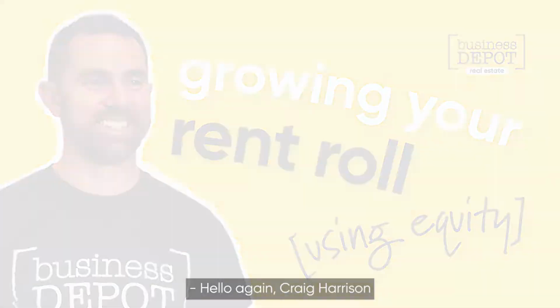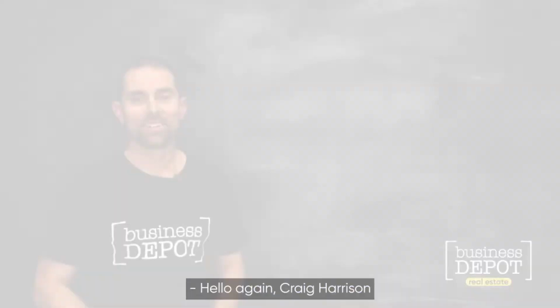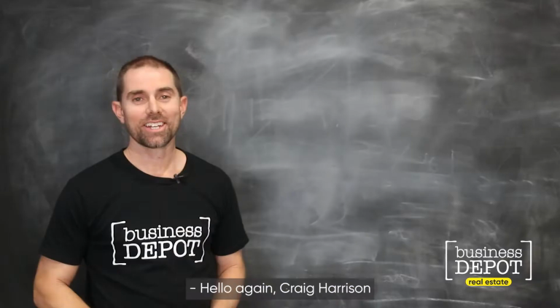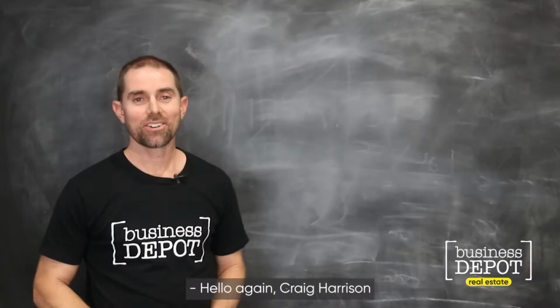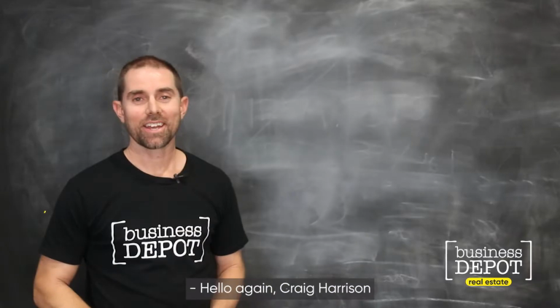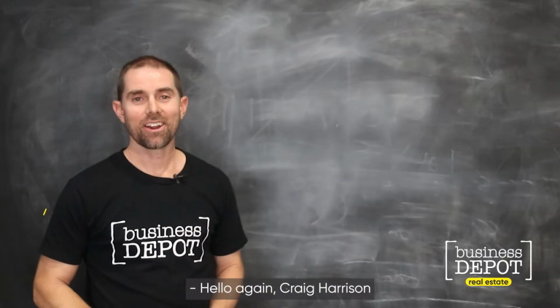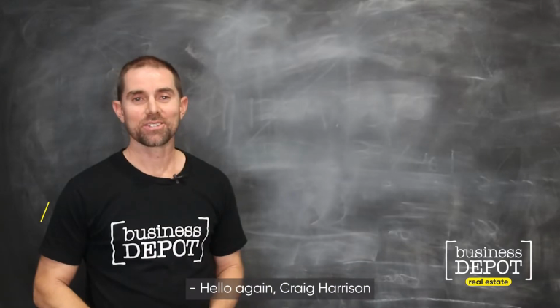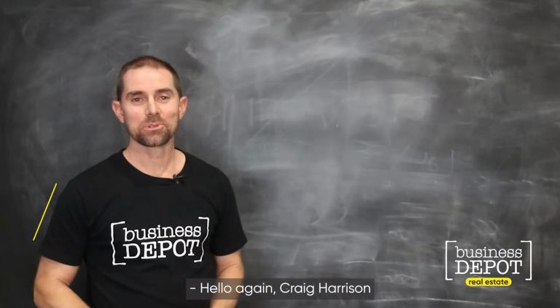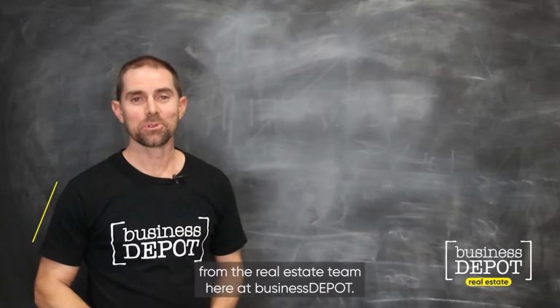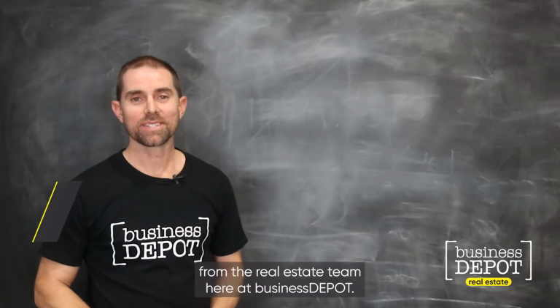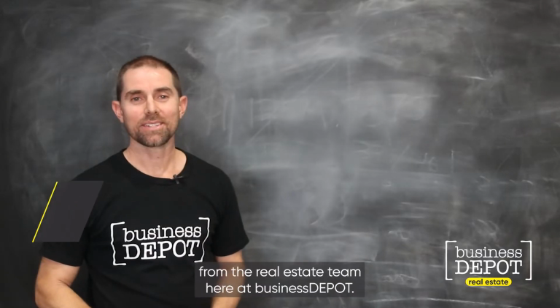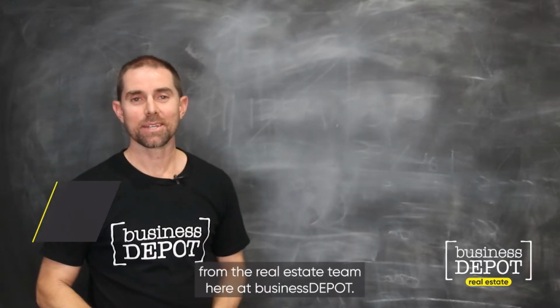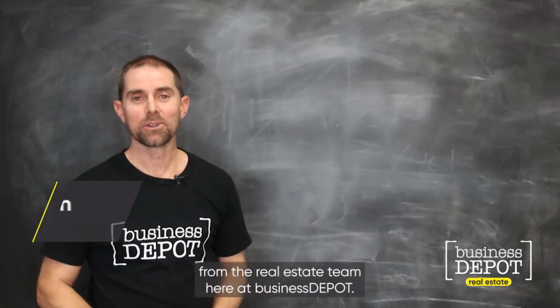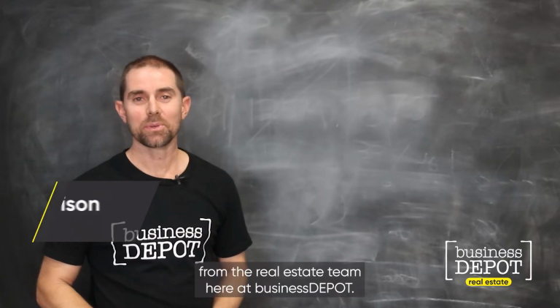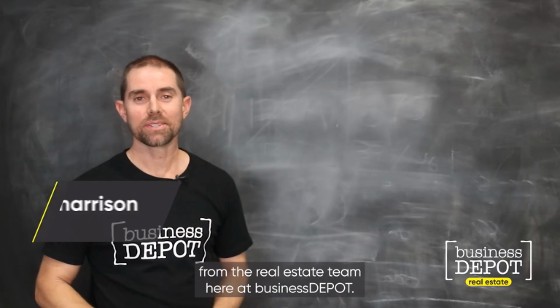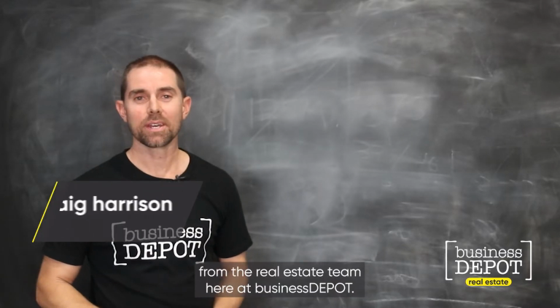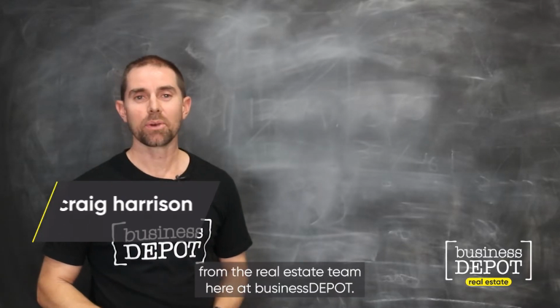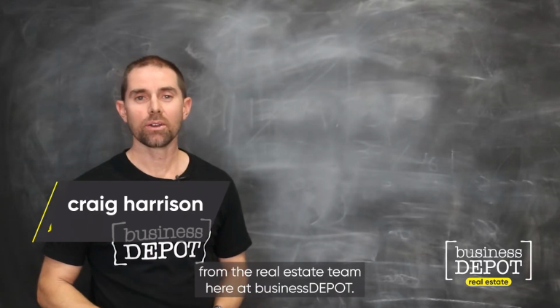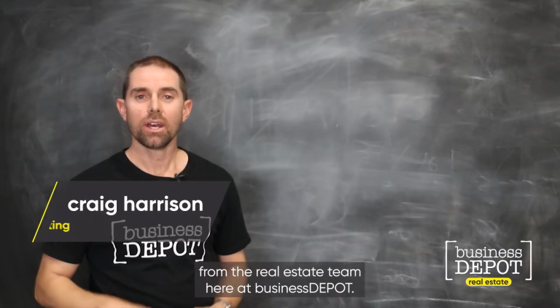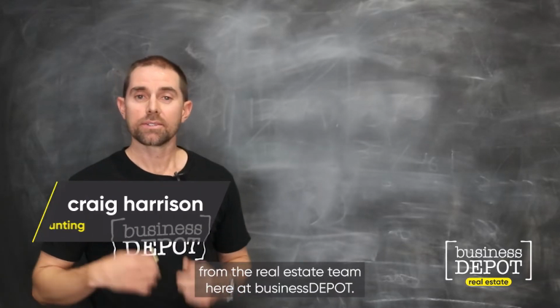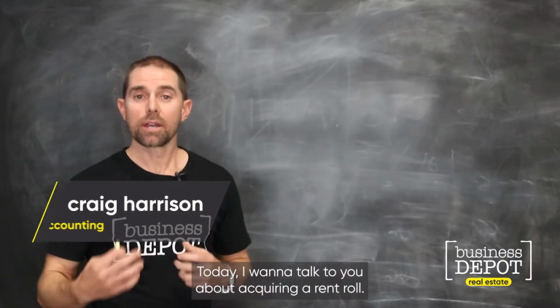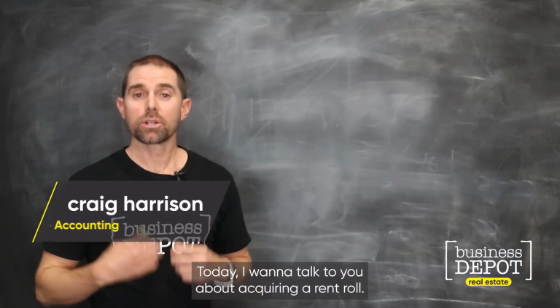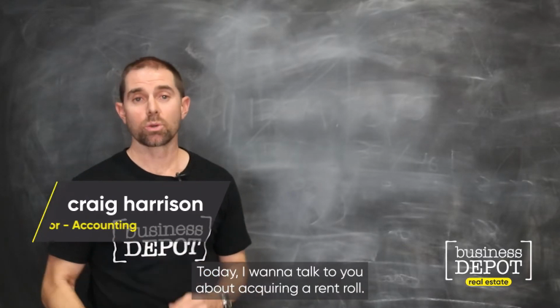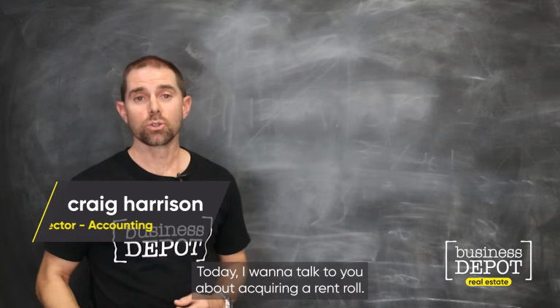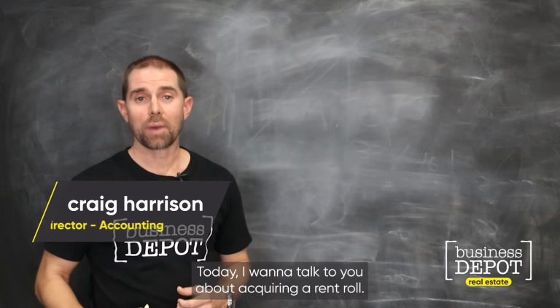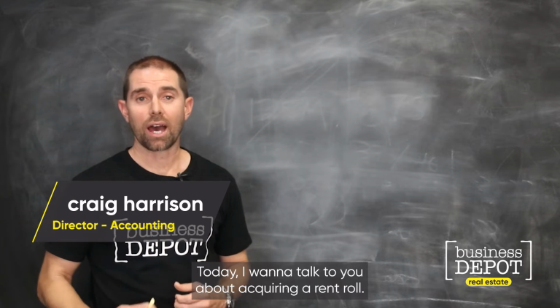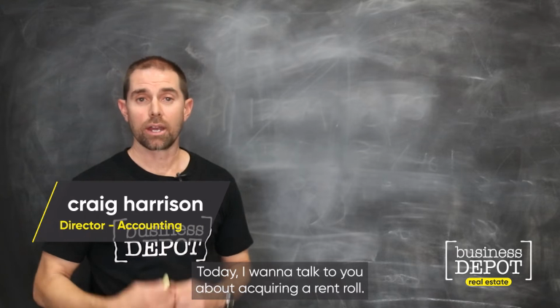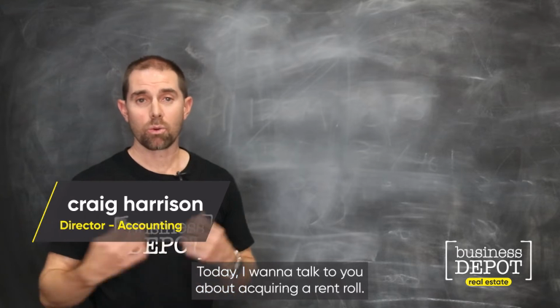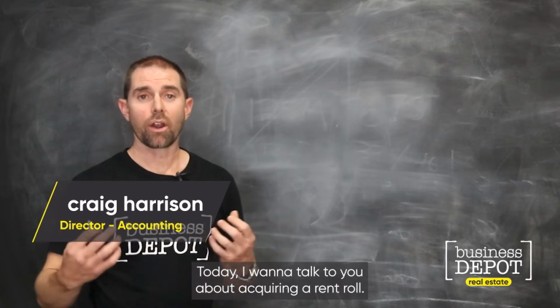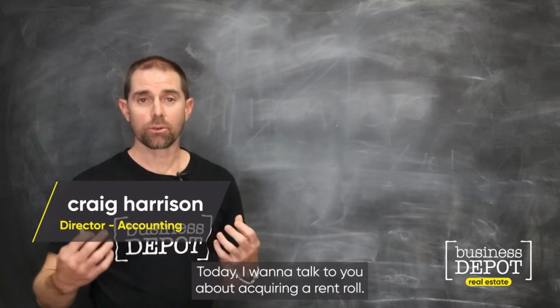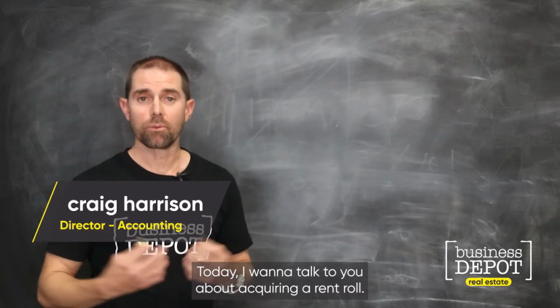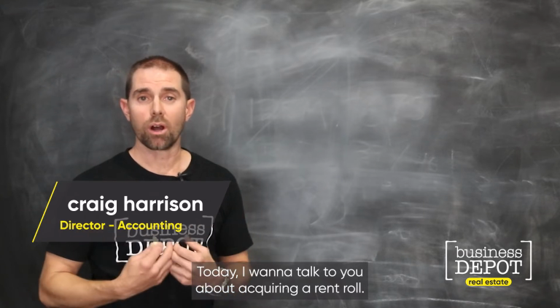Hello again. Craig Harrison from the real estate team here at Business Depot. Today I want to talk to you about acquiring a rent roll.